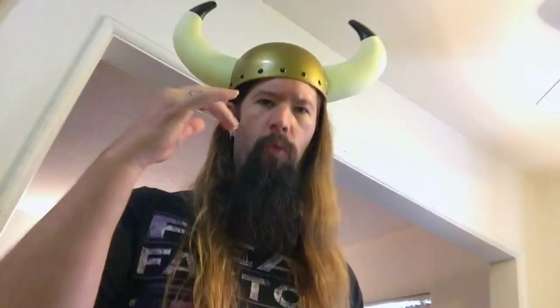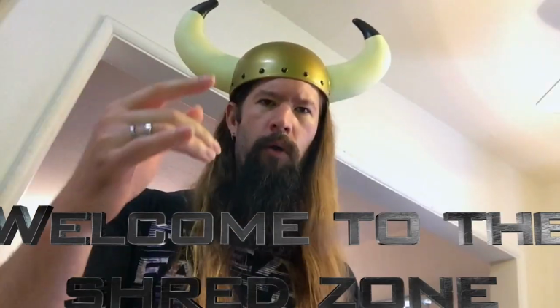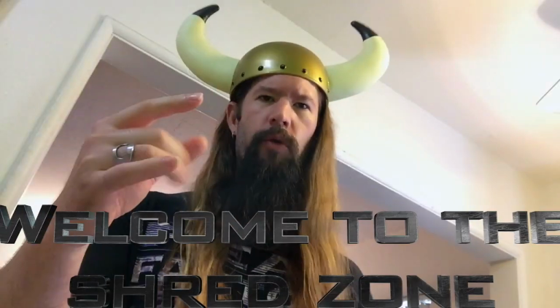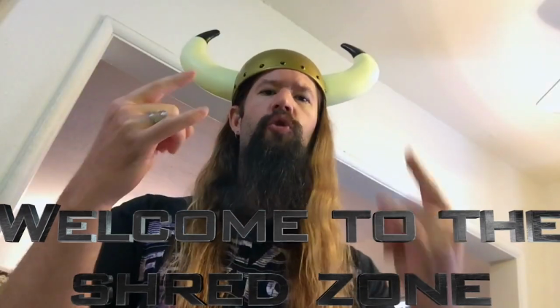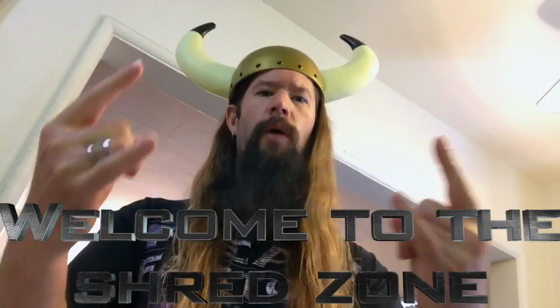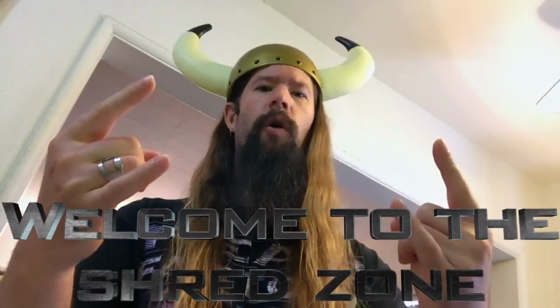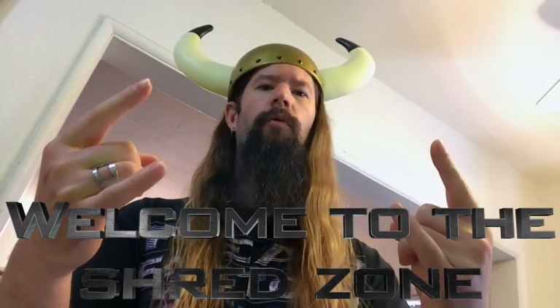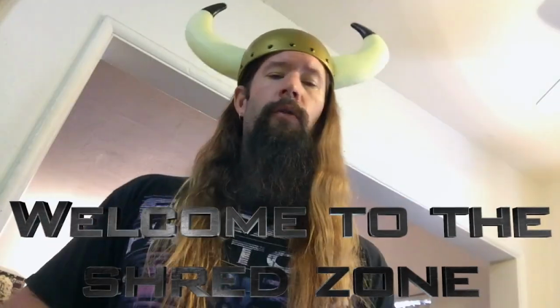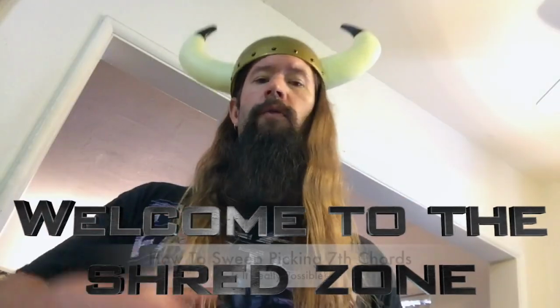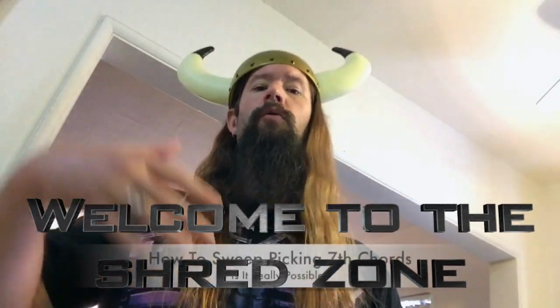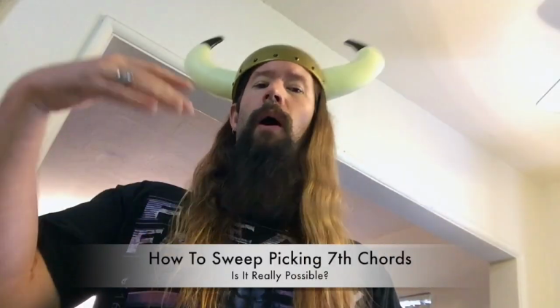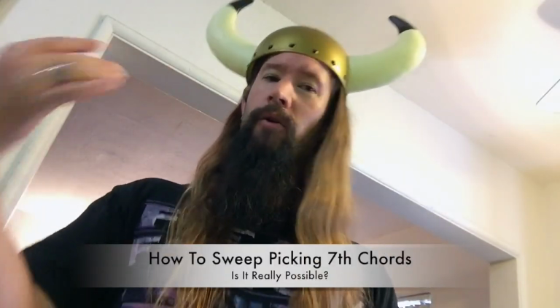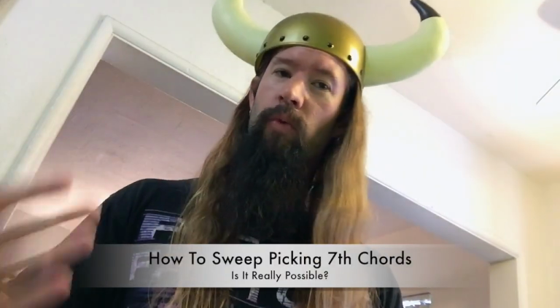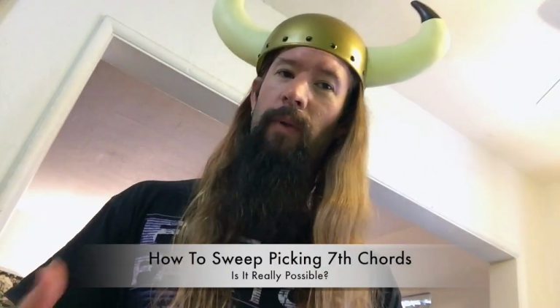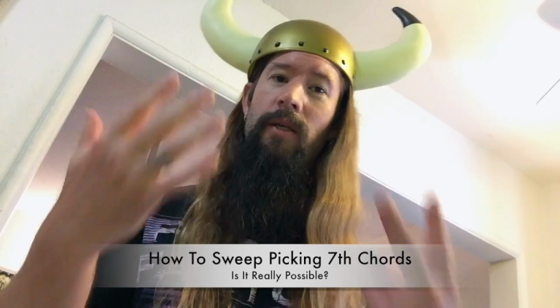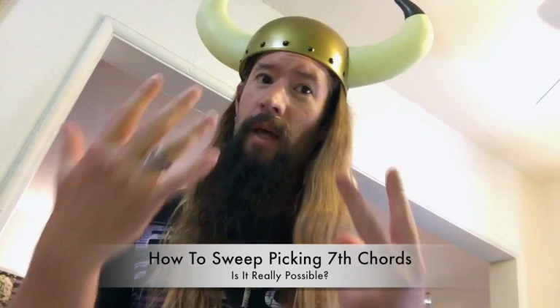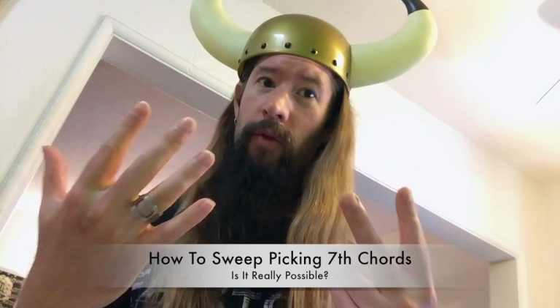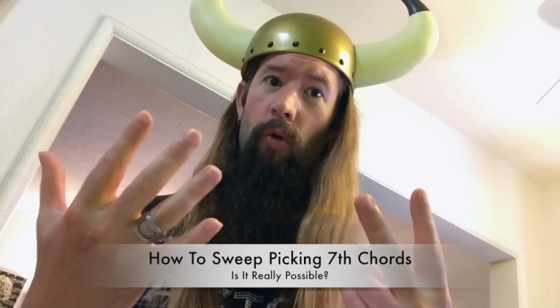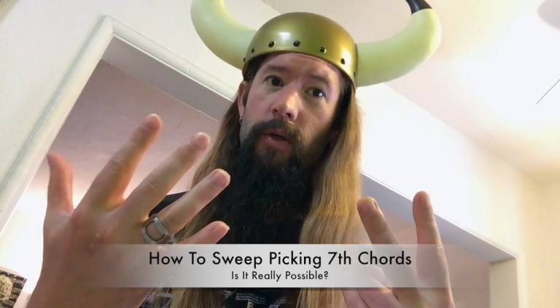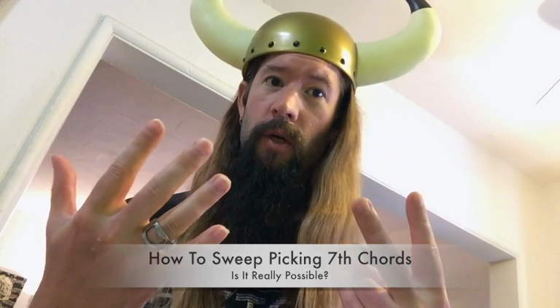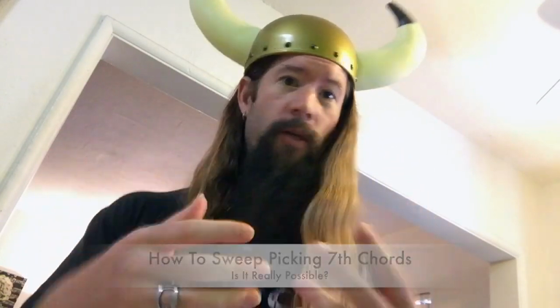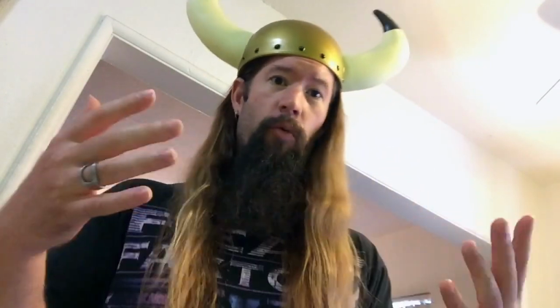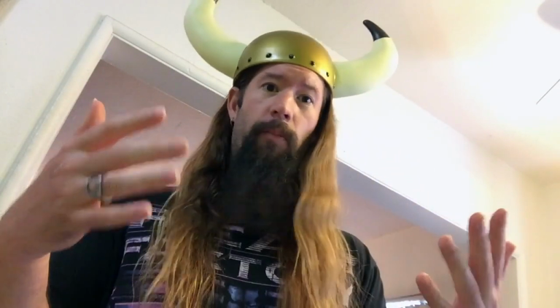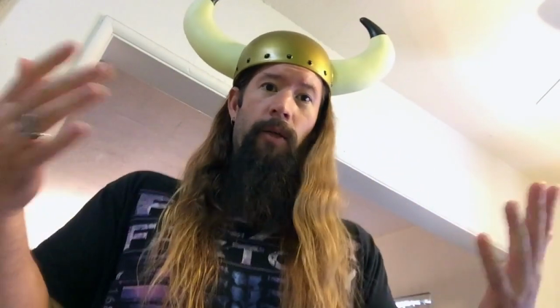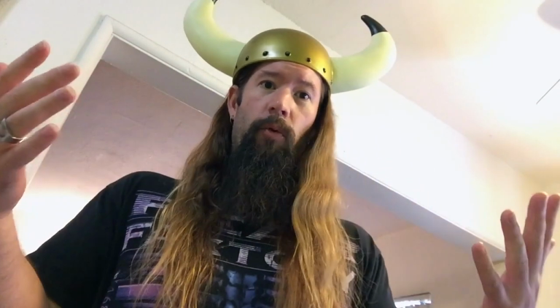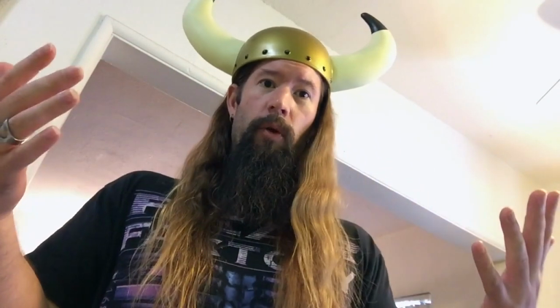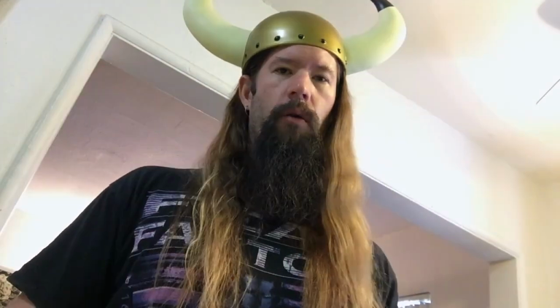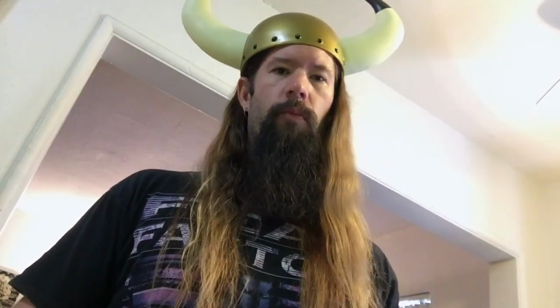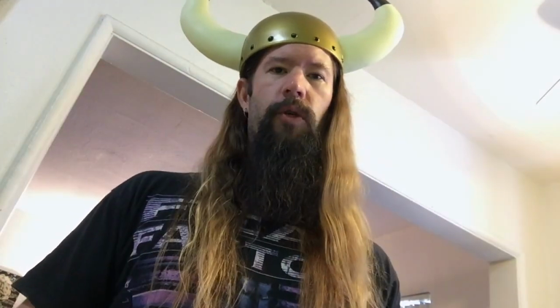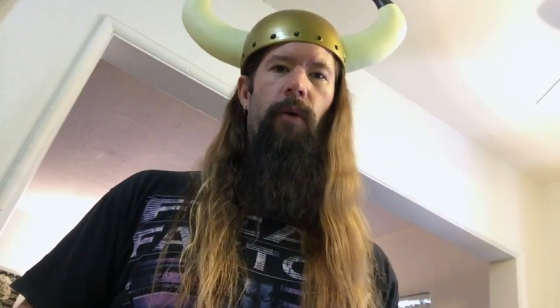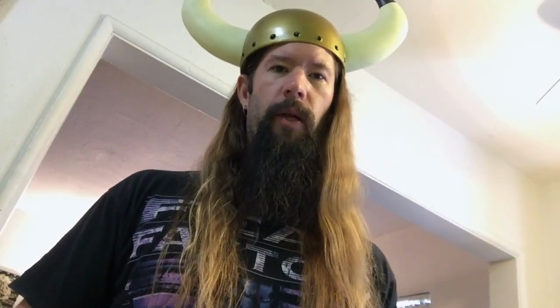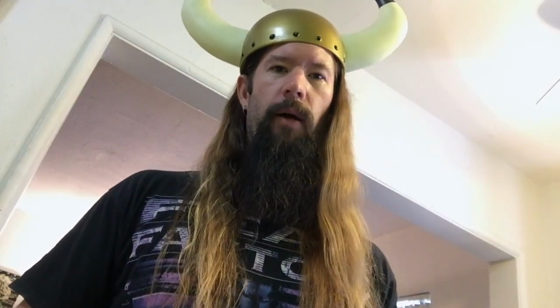Welcome to the Shred Zone. This video is about how to sweep-pick seventh chords. Is it really possible? Nope, just give up and die.